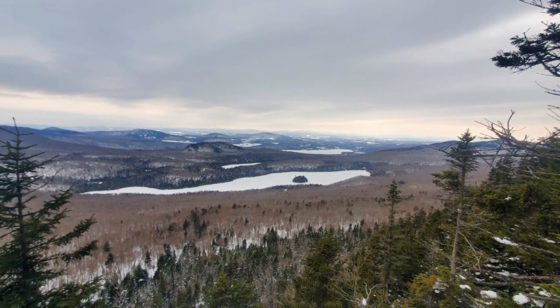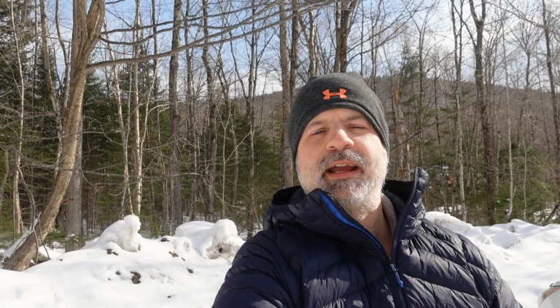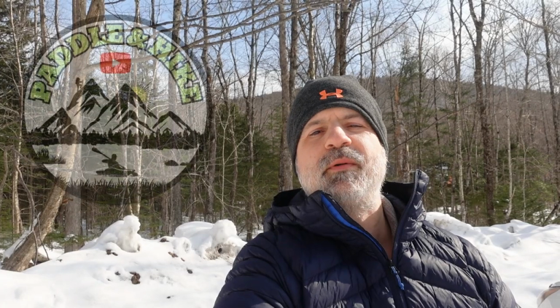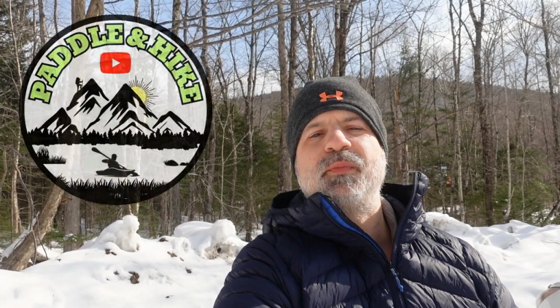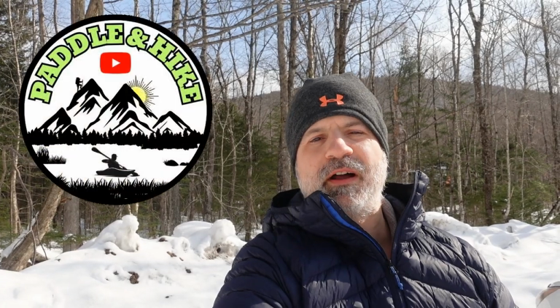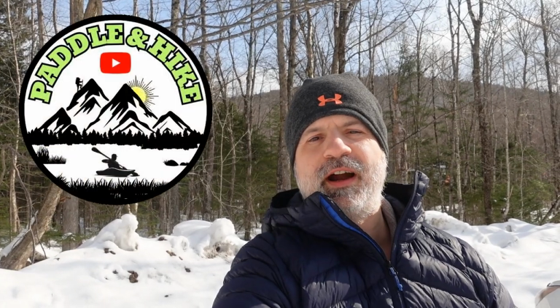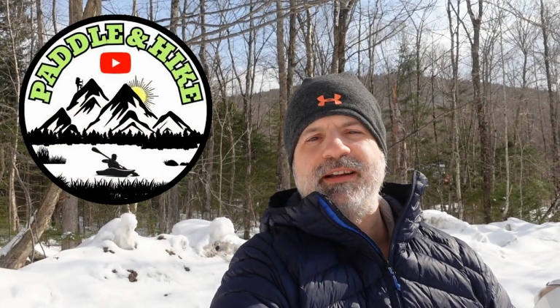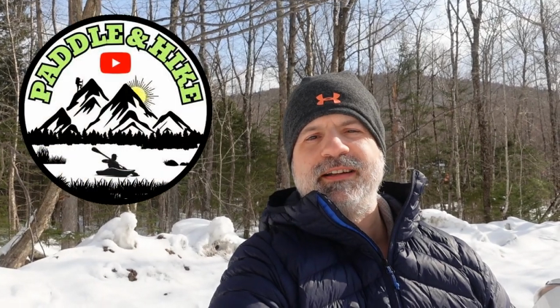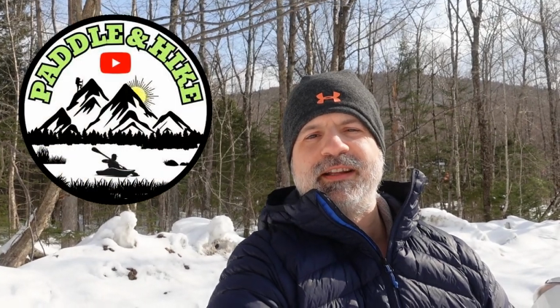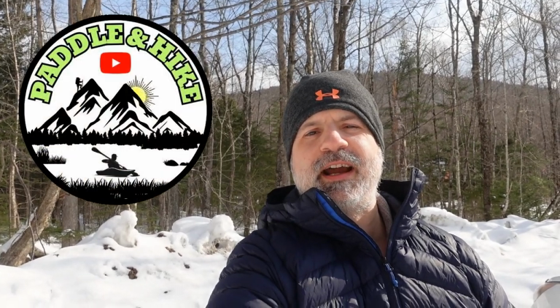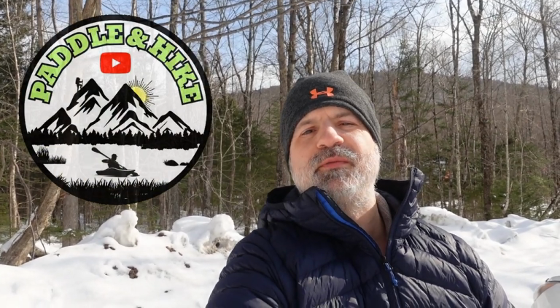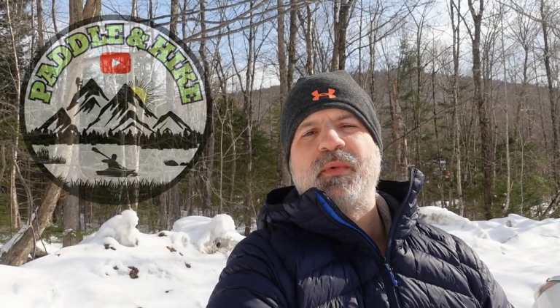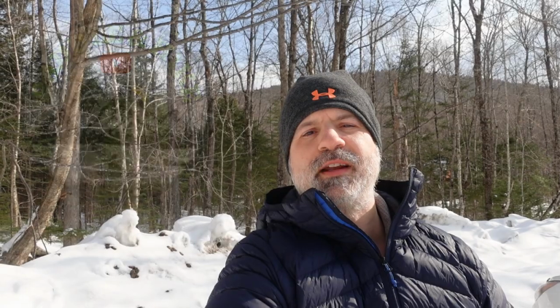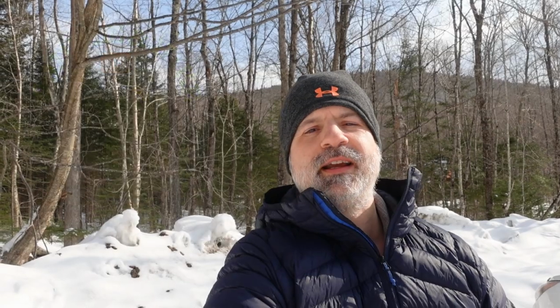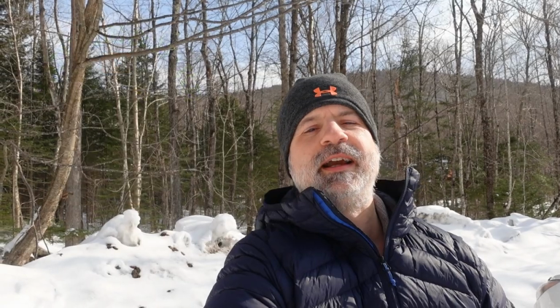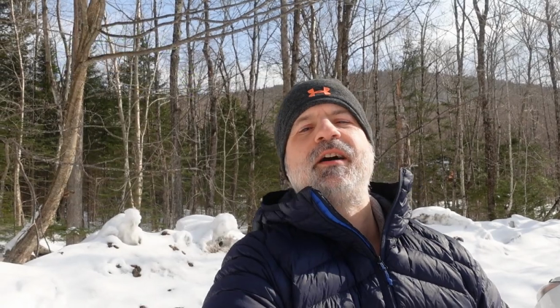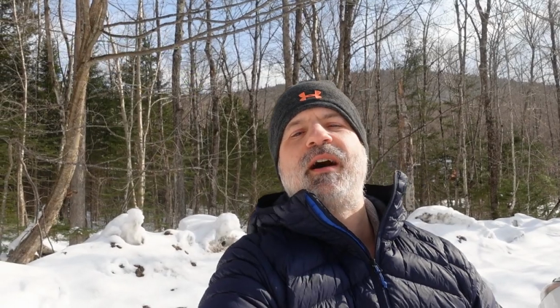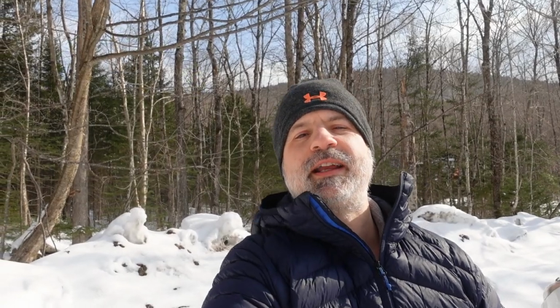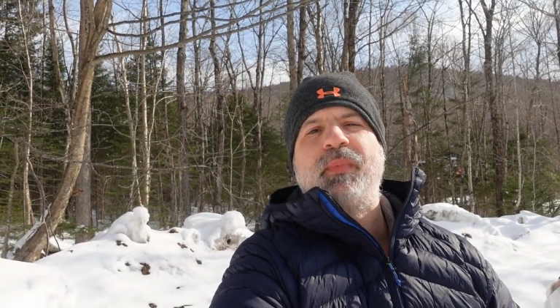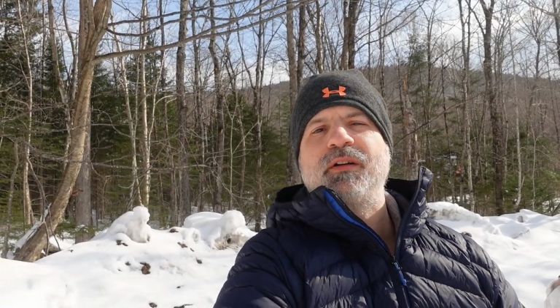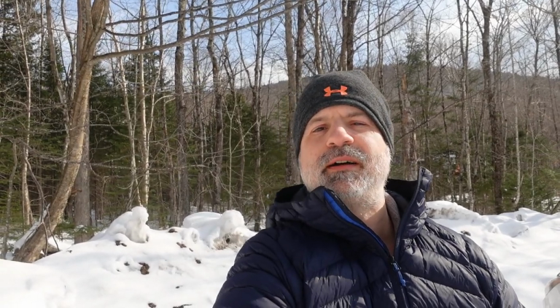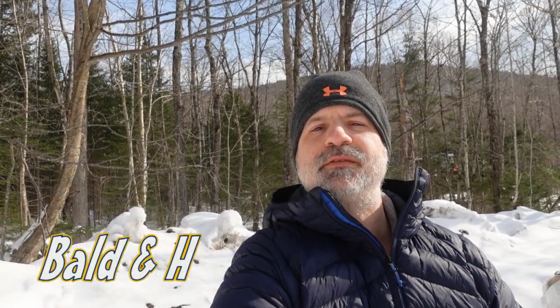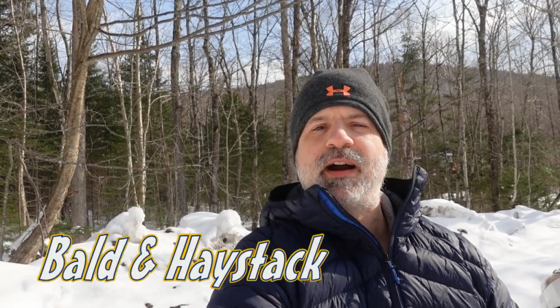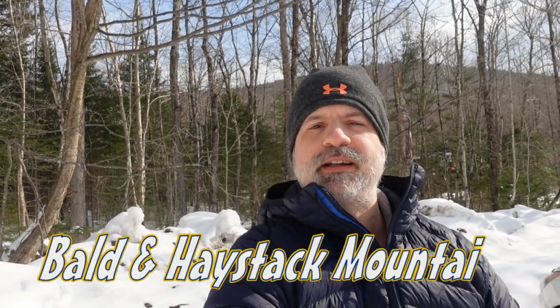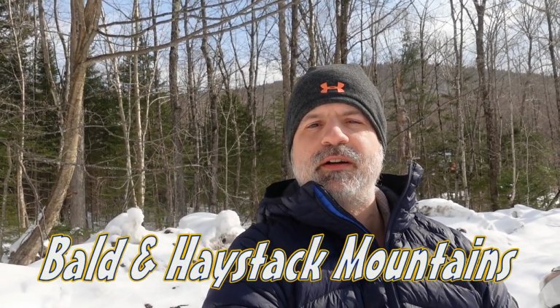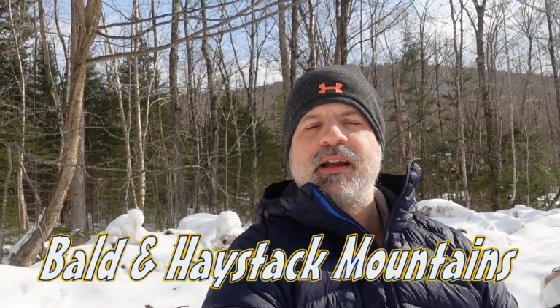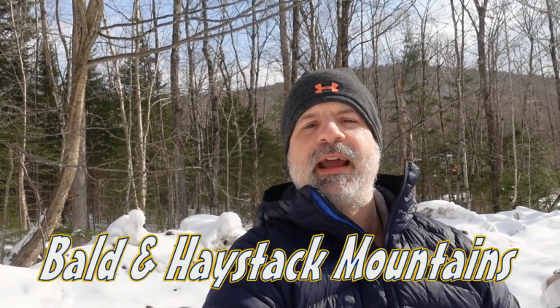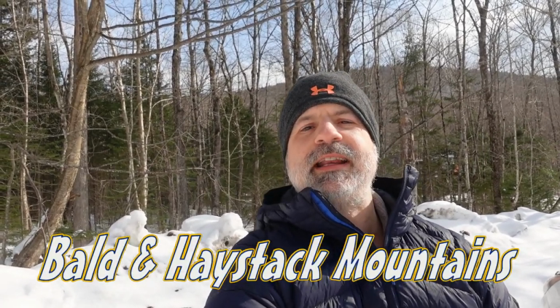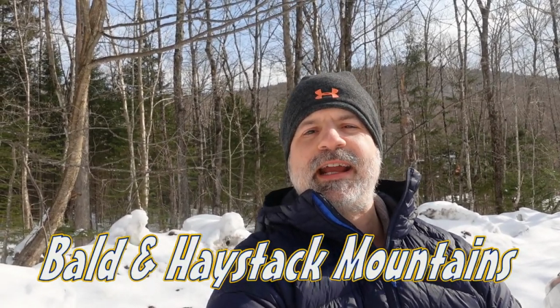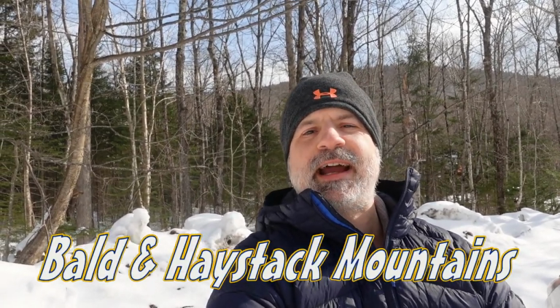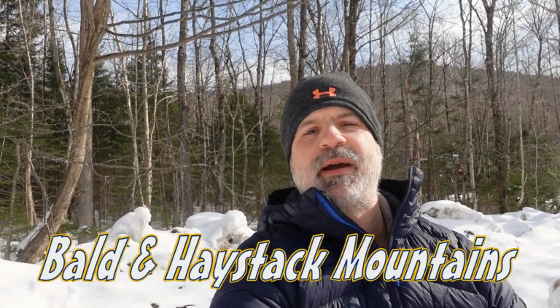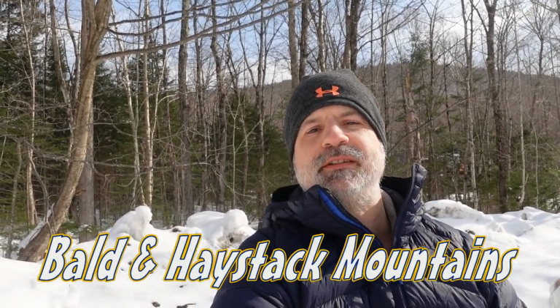Hey, welcome to Paddle and Hike. Today I'm in Vermont and I'll be hiking Bald Mountain Fire Tower and Haystack Mountain.